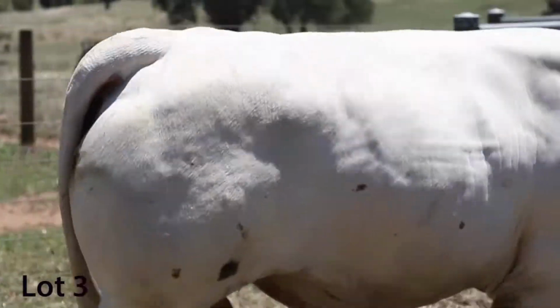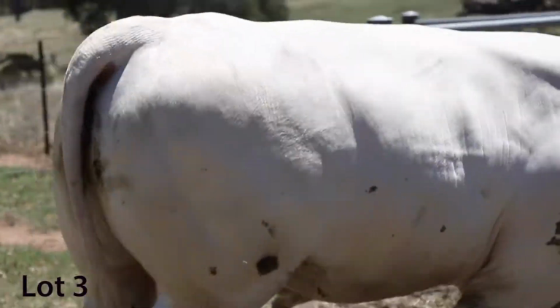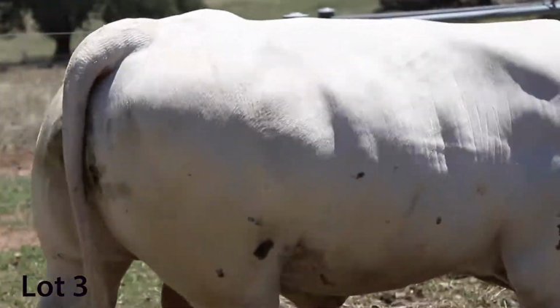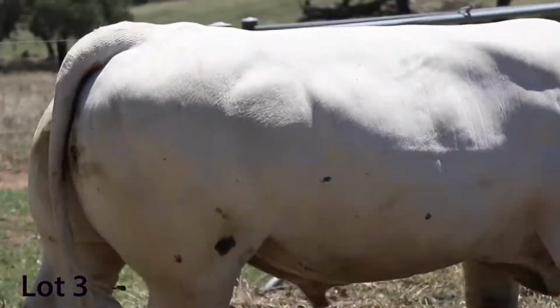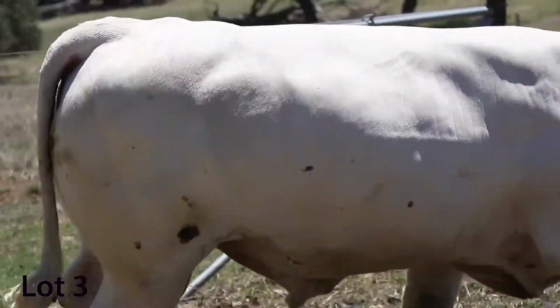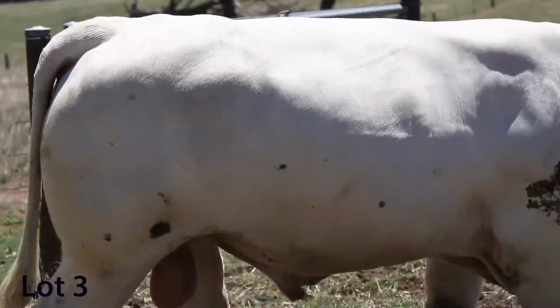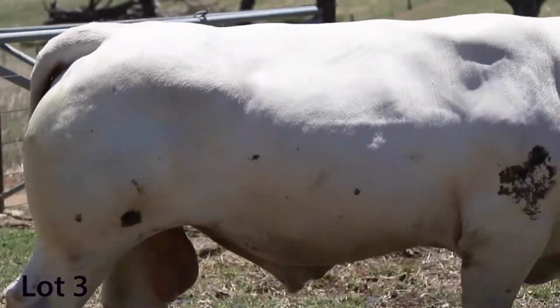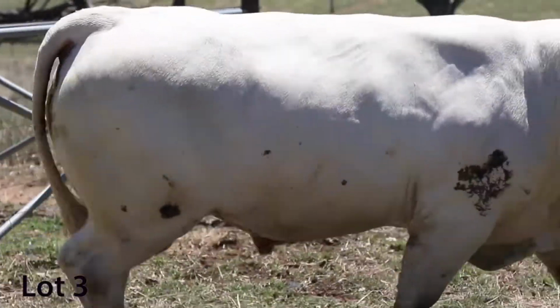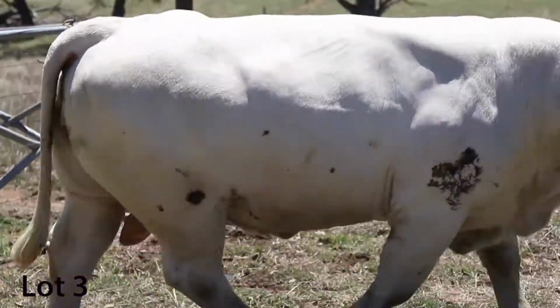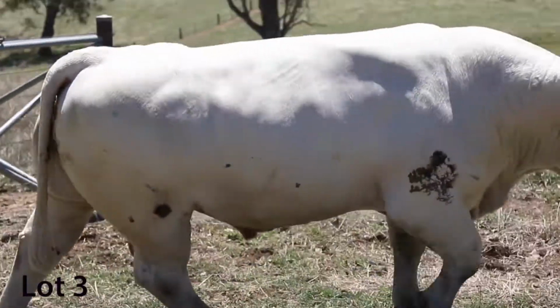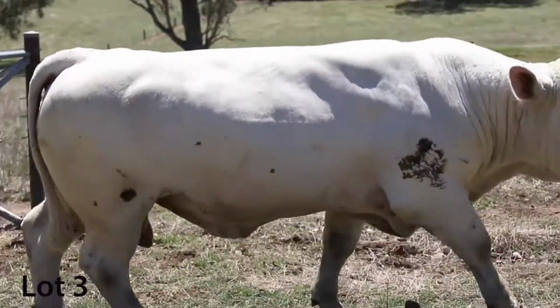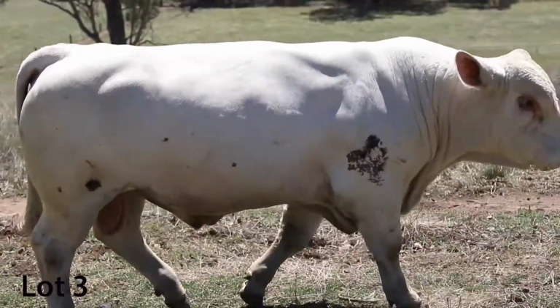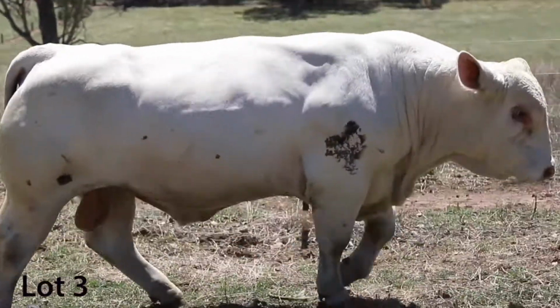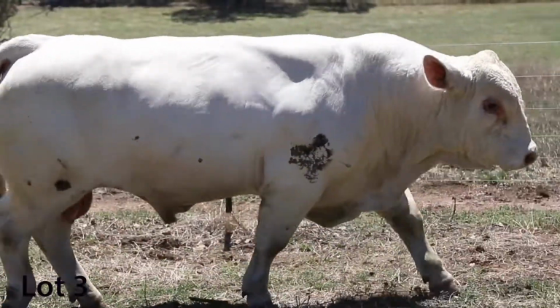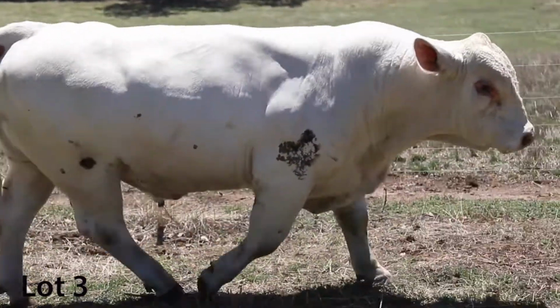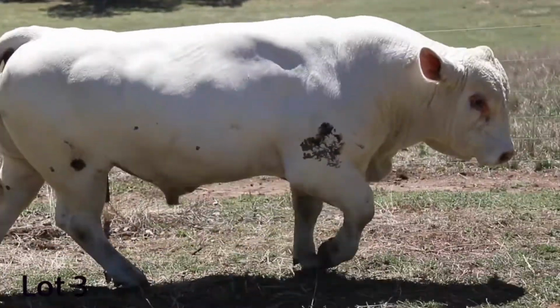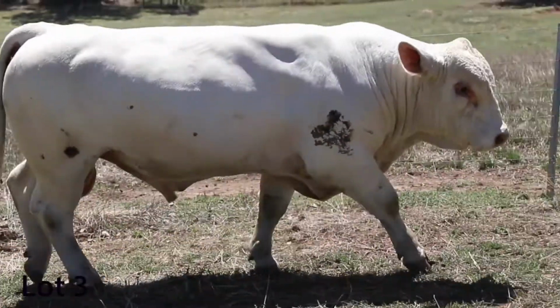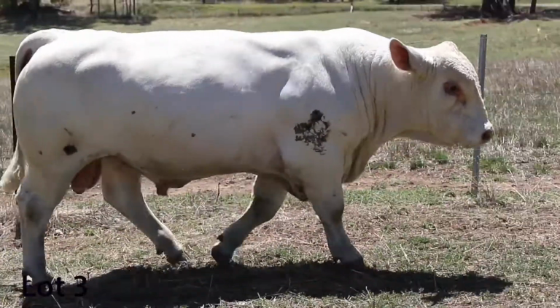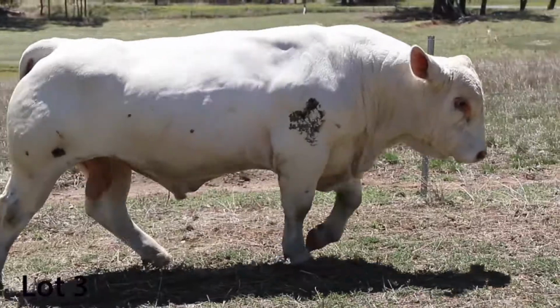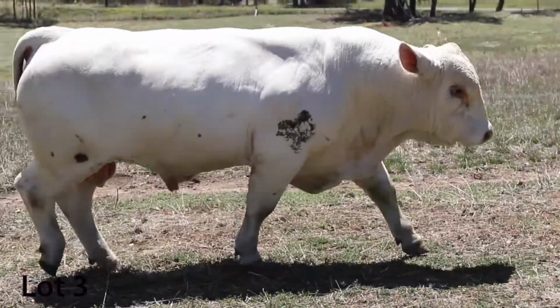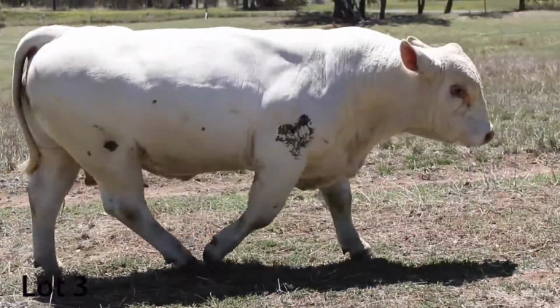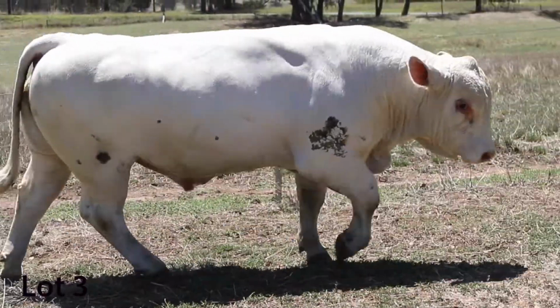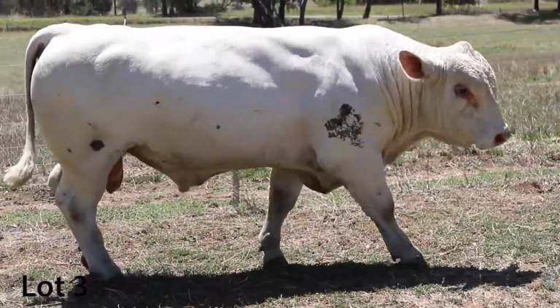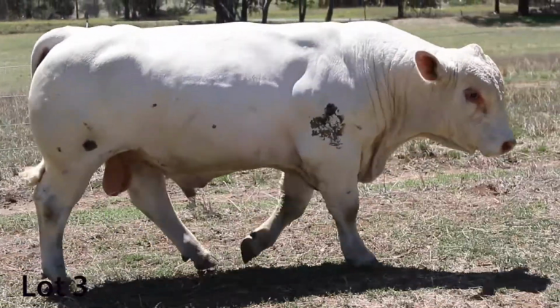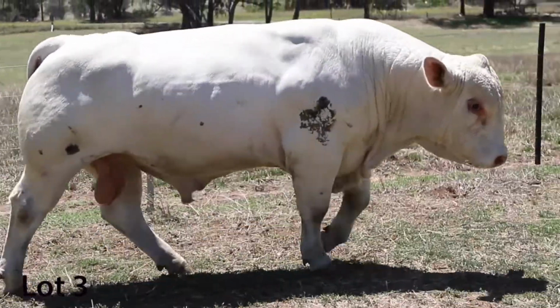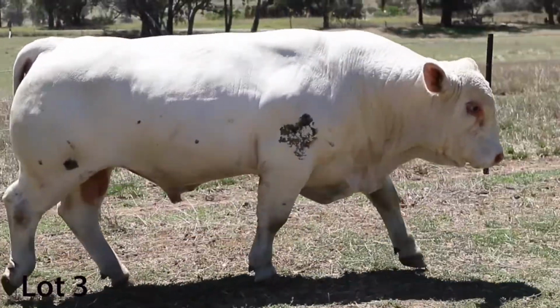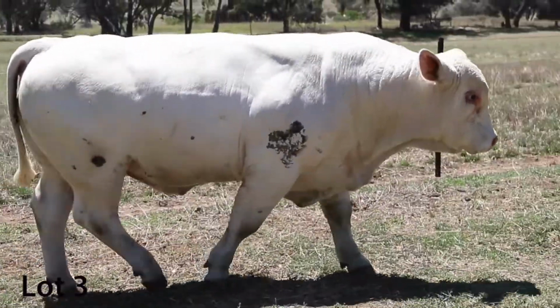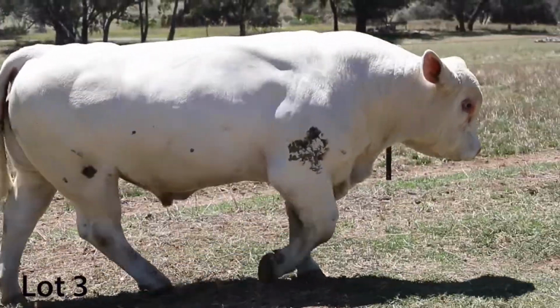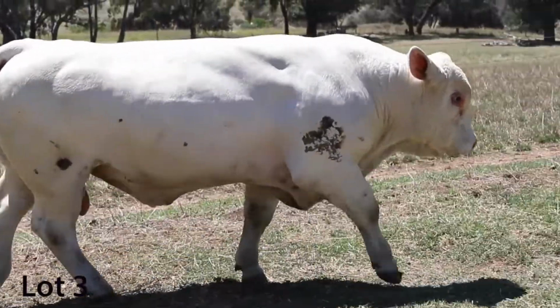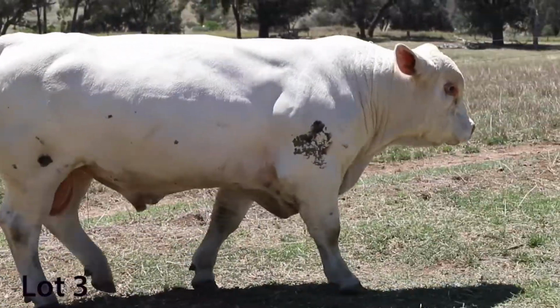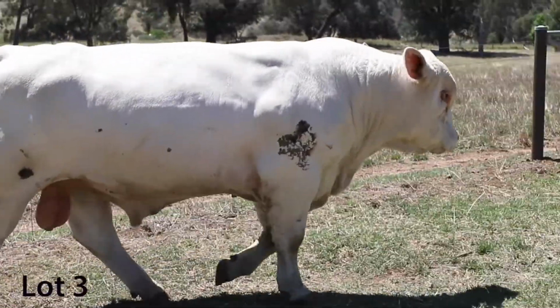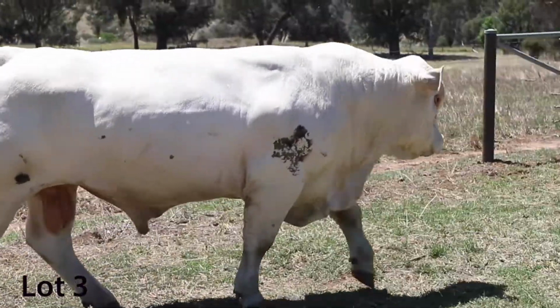This bloke is exceptional. He's always at the back of the pack when you're pushing them in, and he shows himself off because of that.